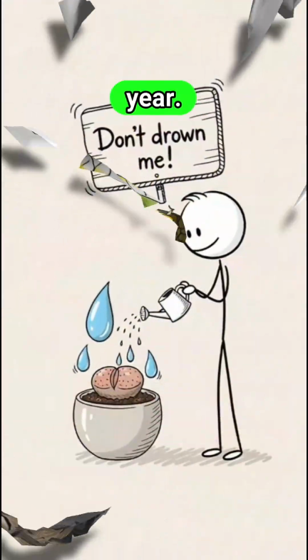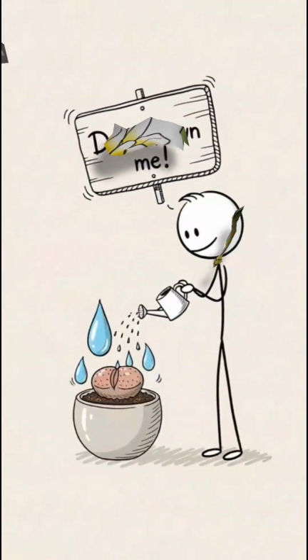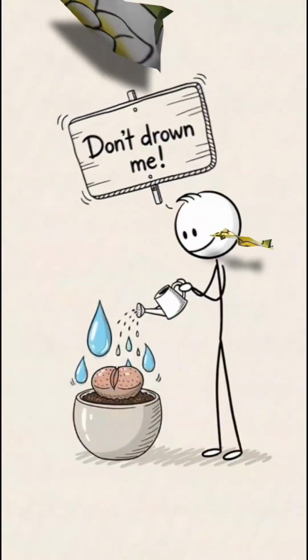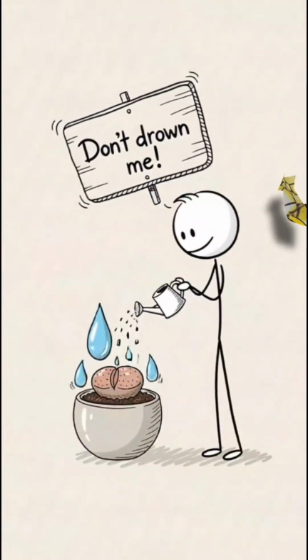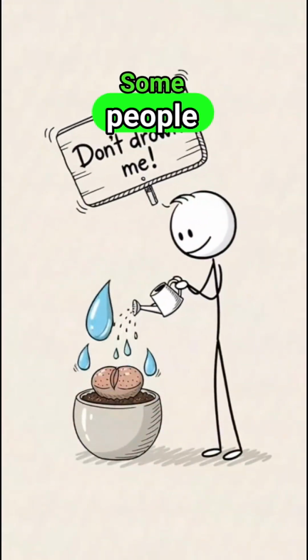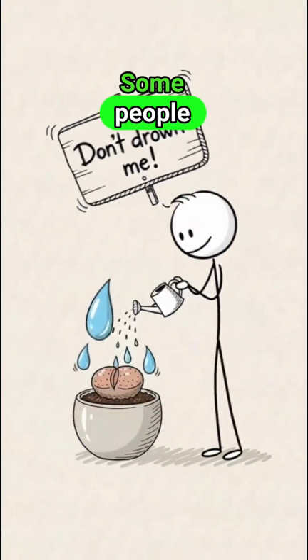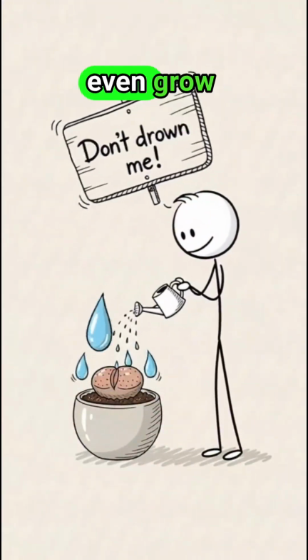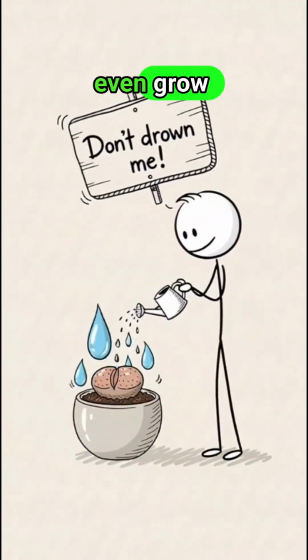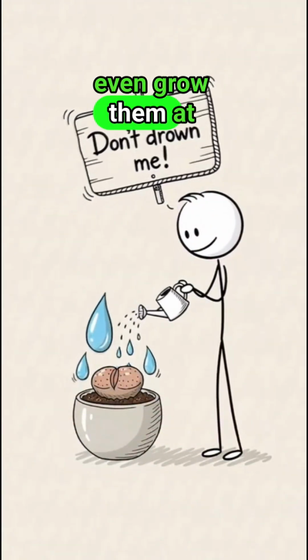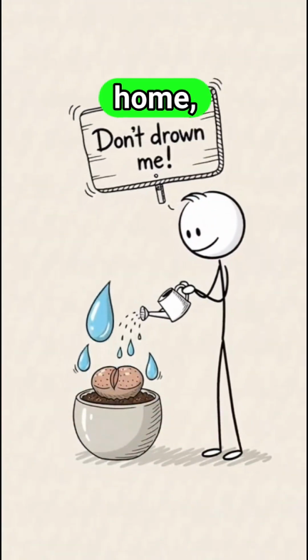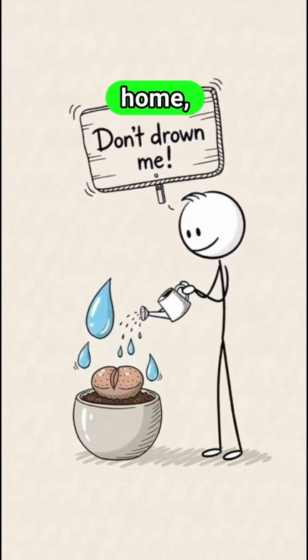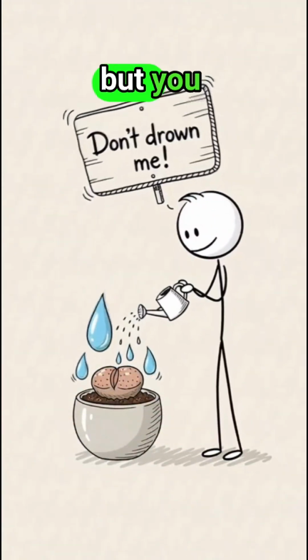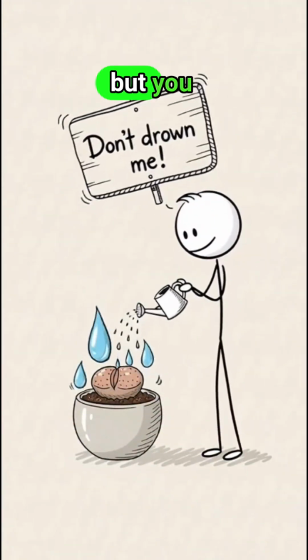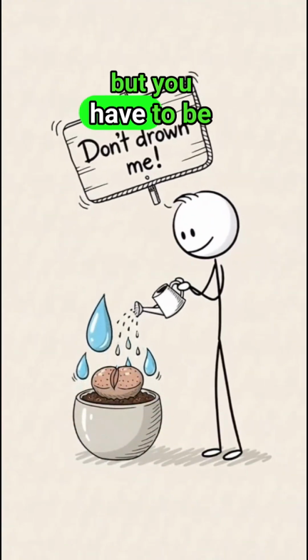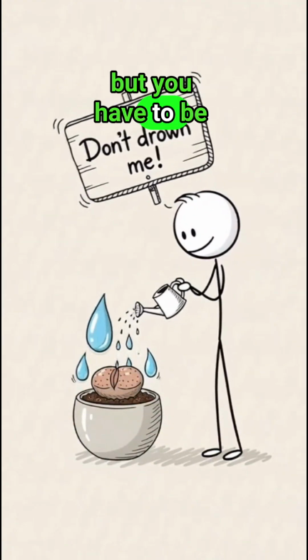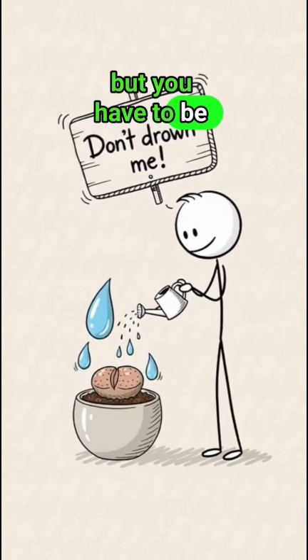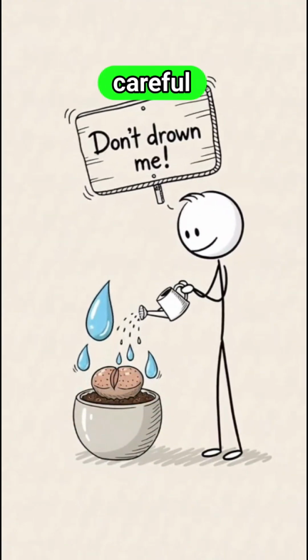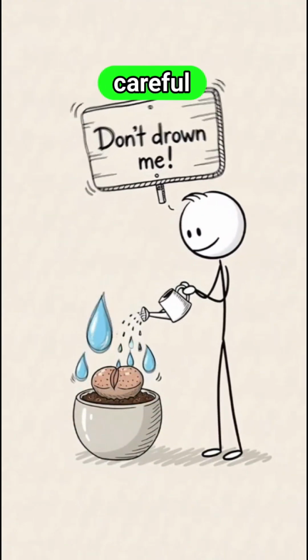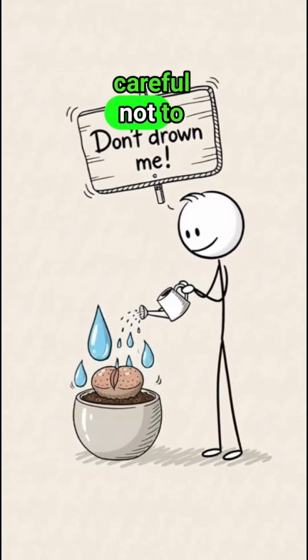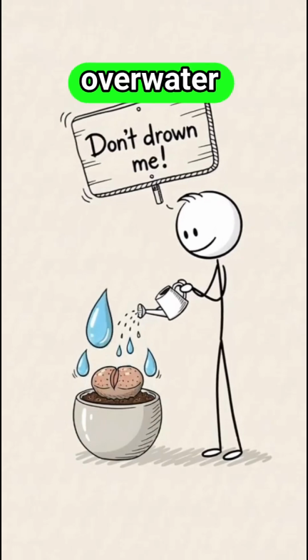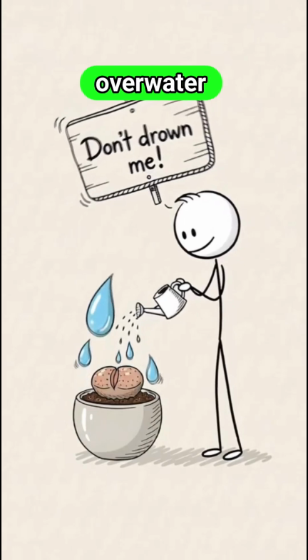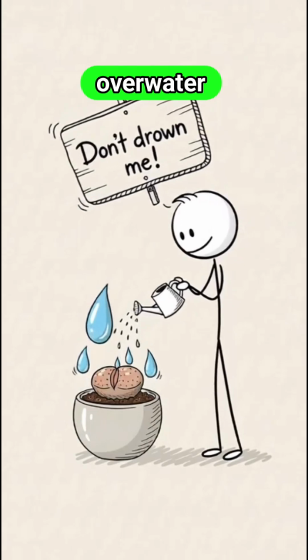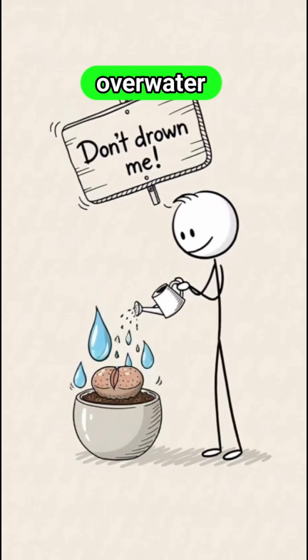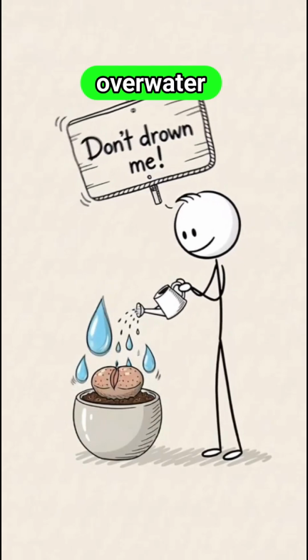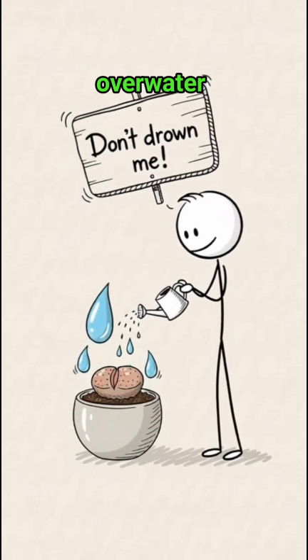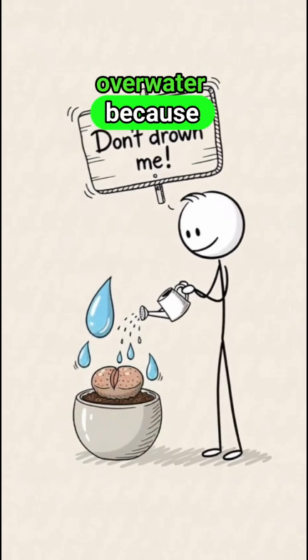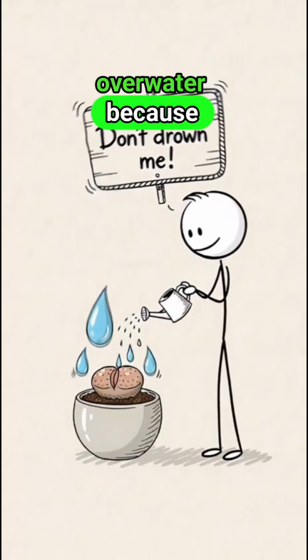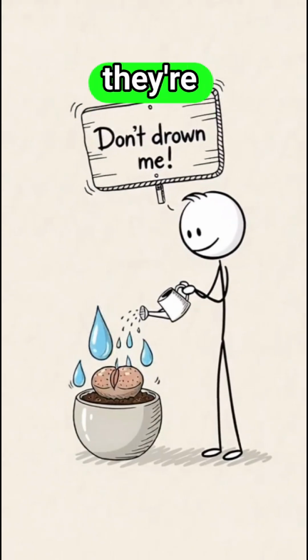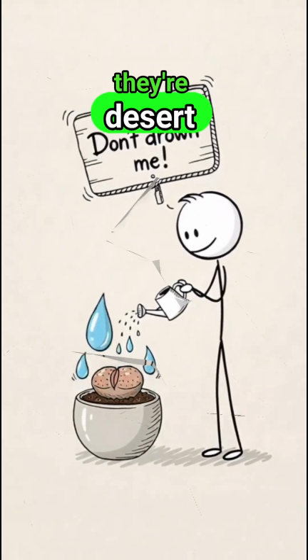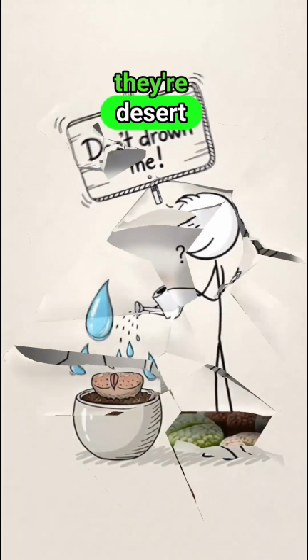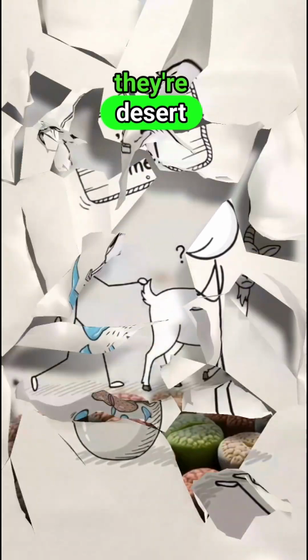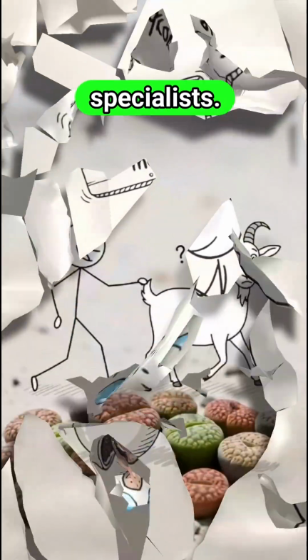Some people even grow them at home, but you have to be careful not to overwater, because they're desert specialists.